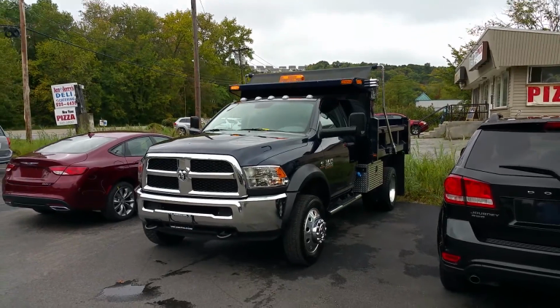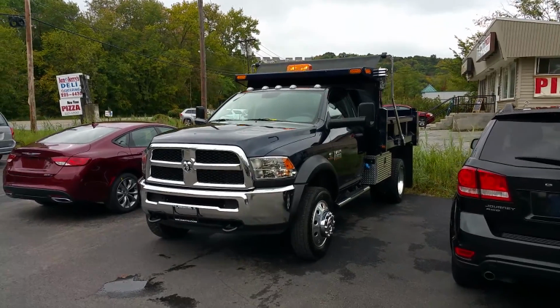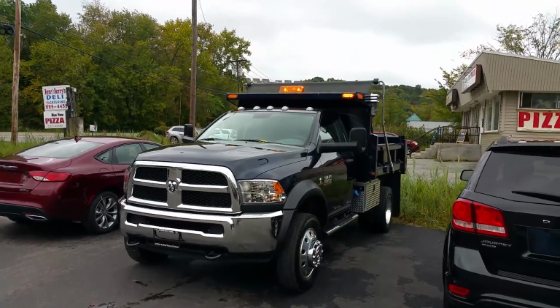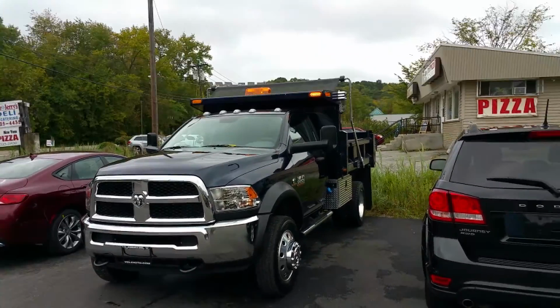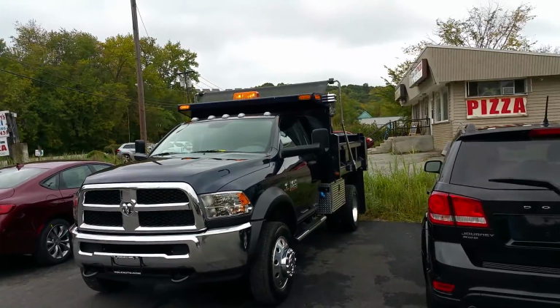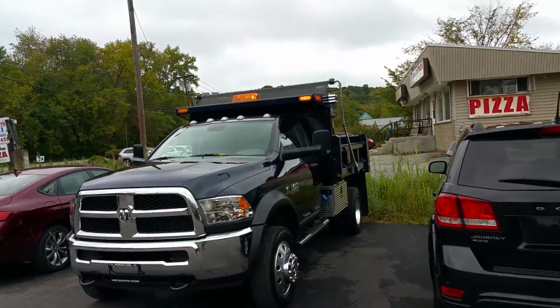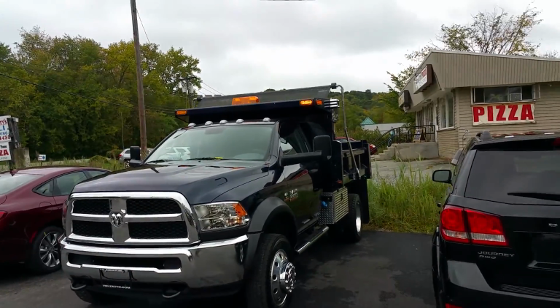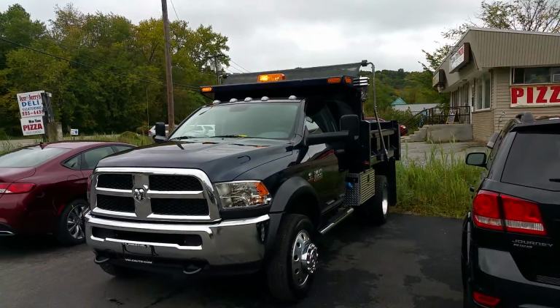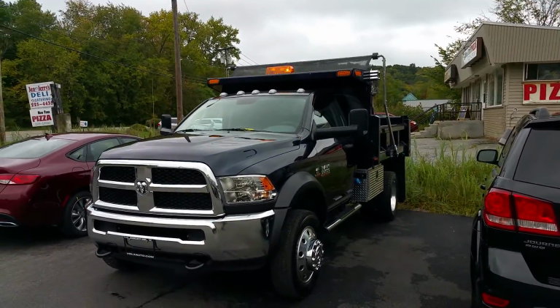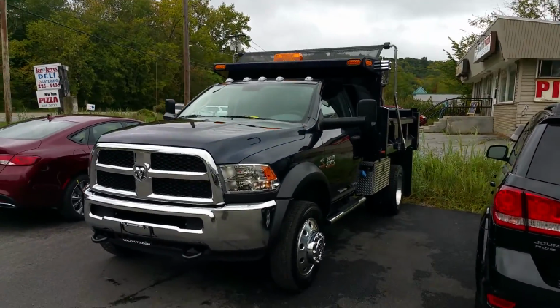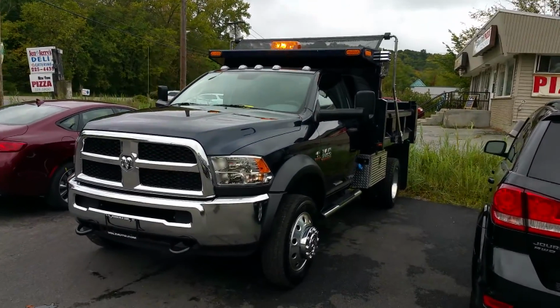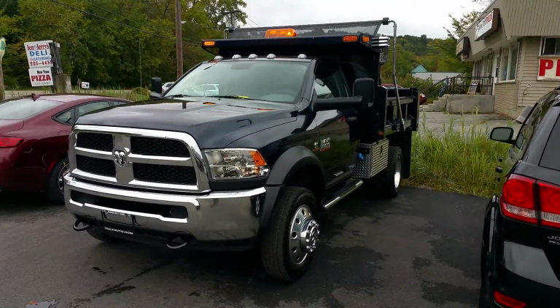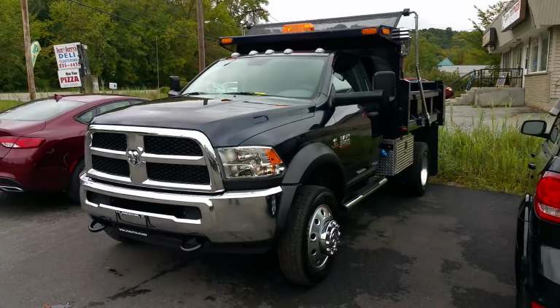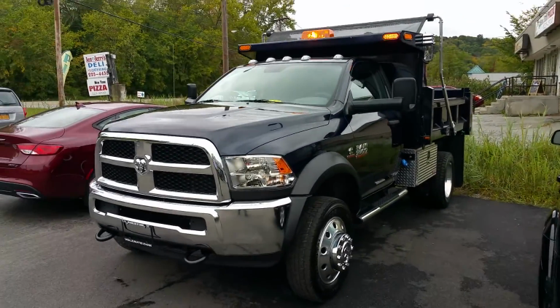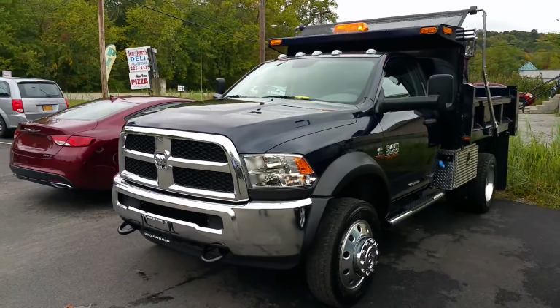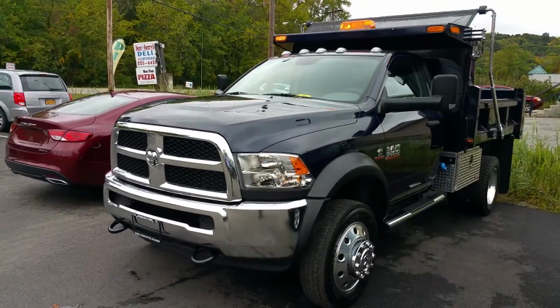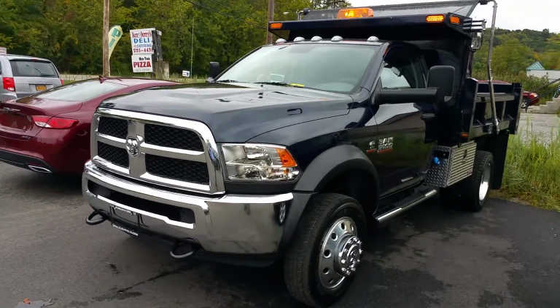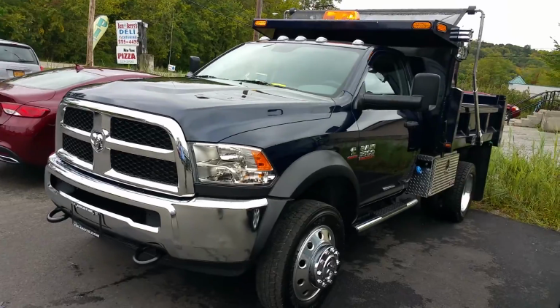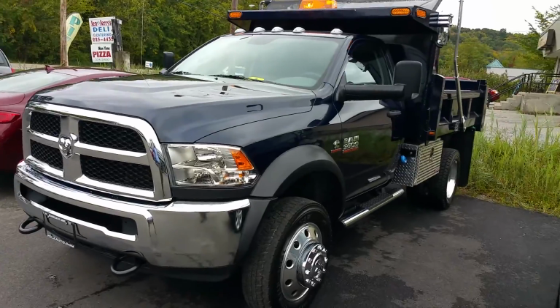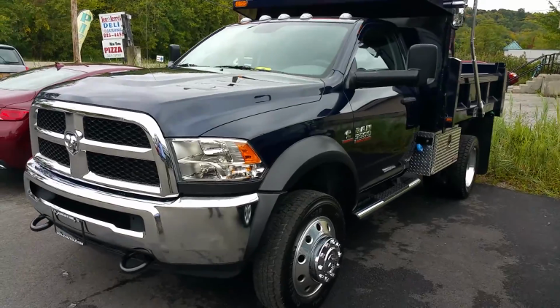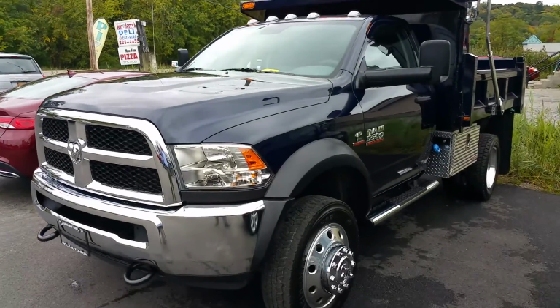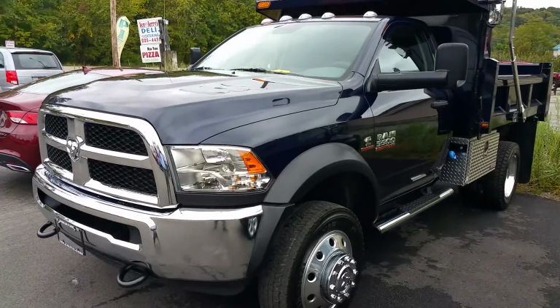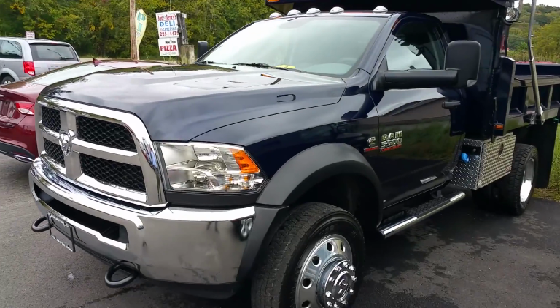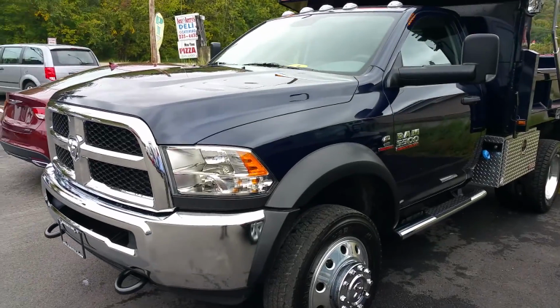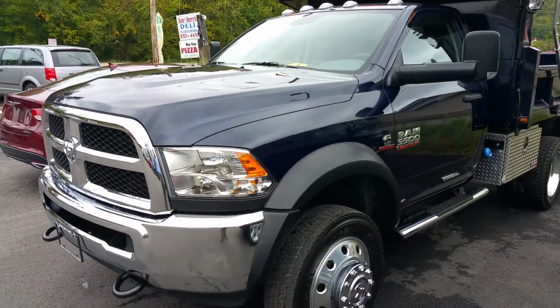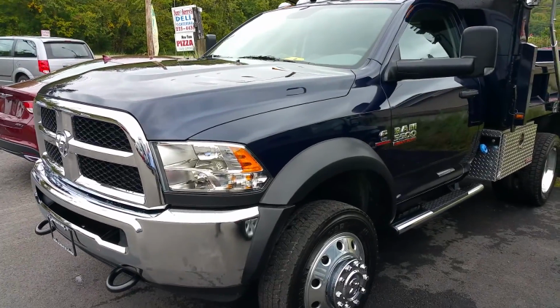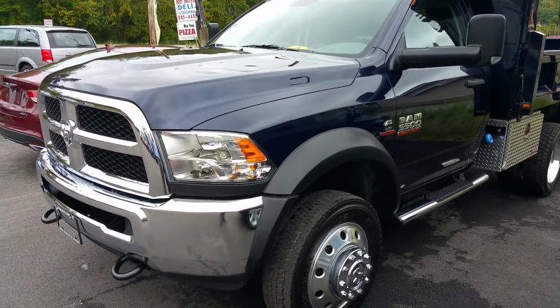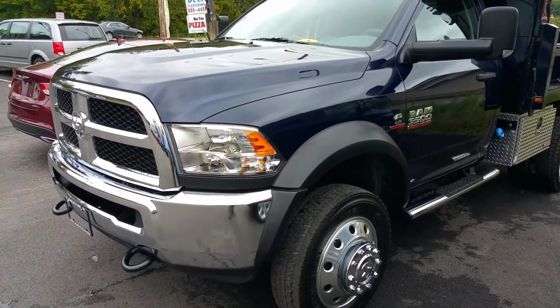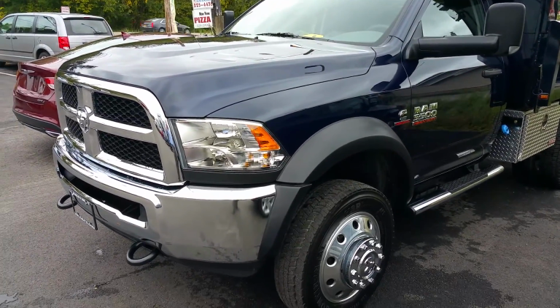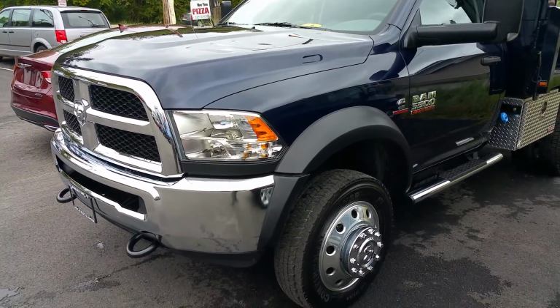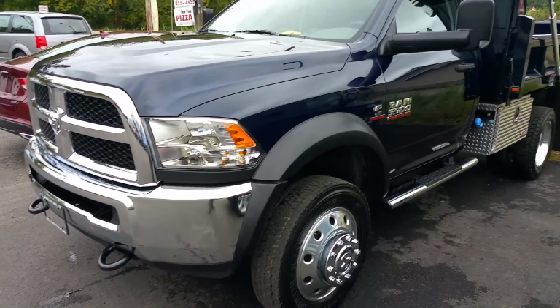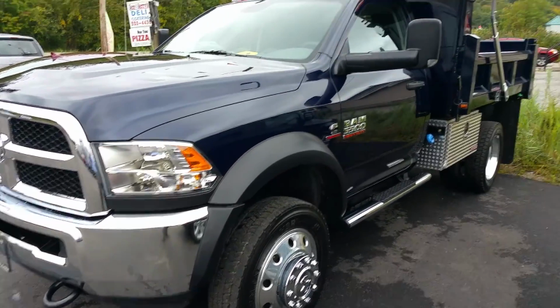Big Mike here at Meadowland of Carmel with another 5500 delivery to show you guys. Deep blue color, lots of chrome, it's beautiful.